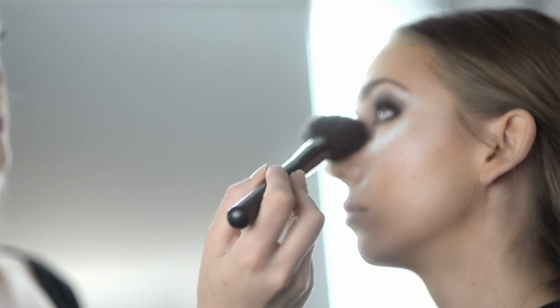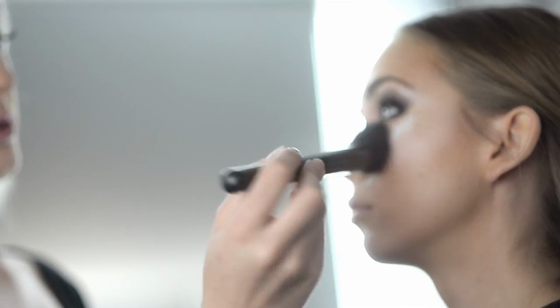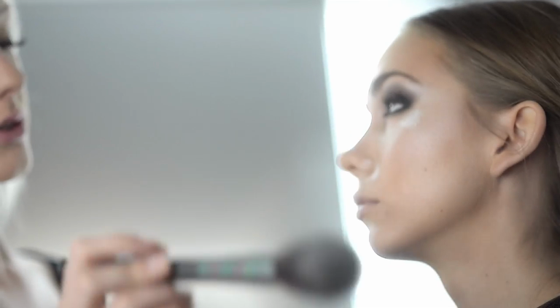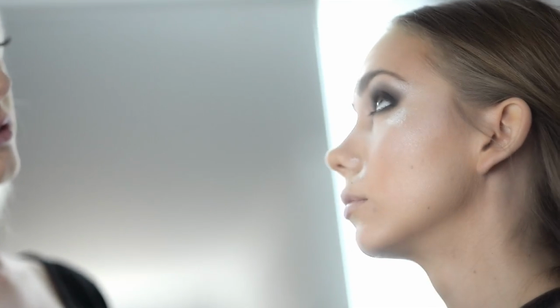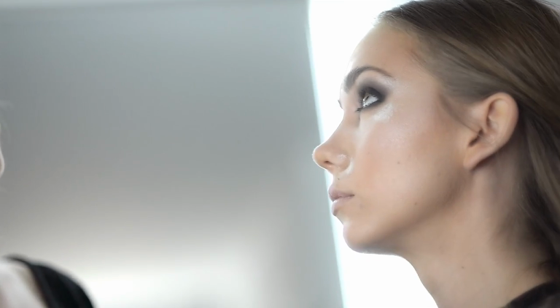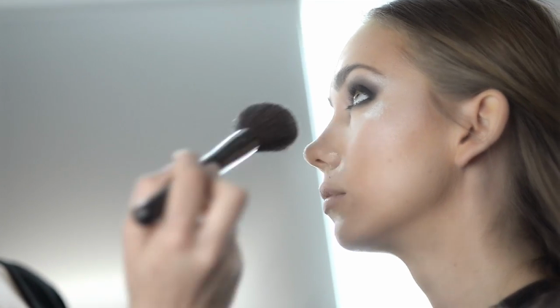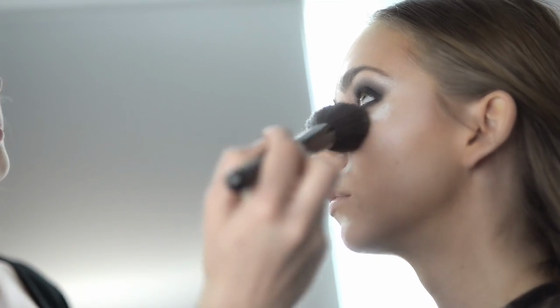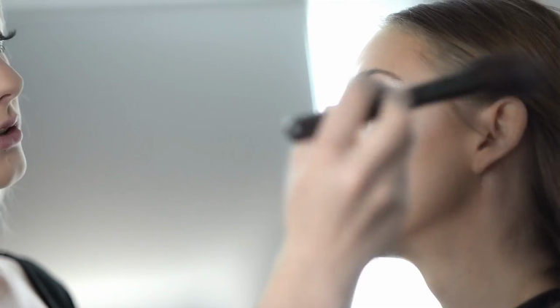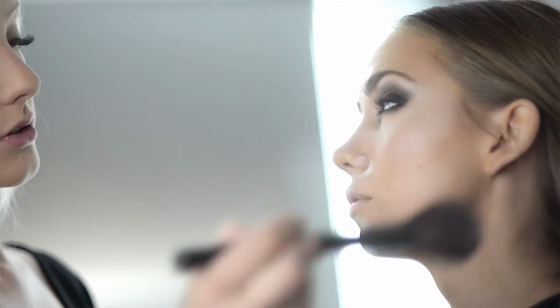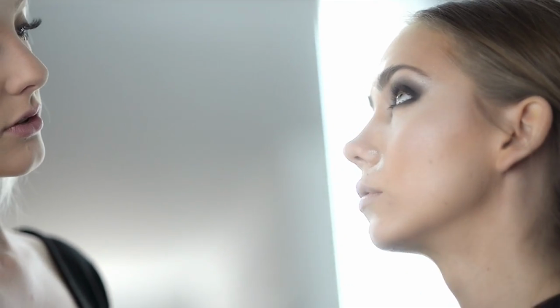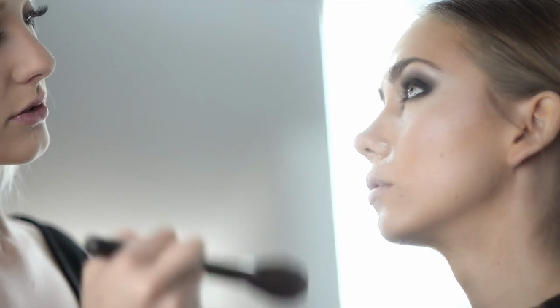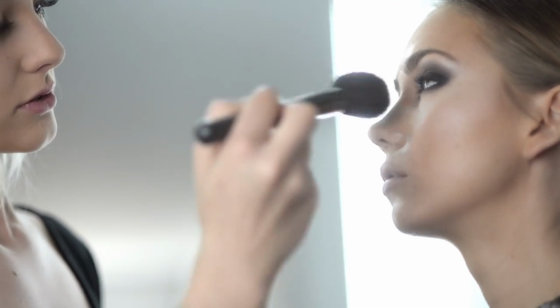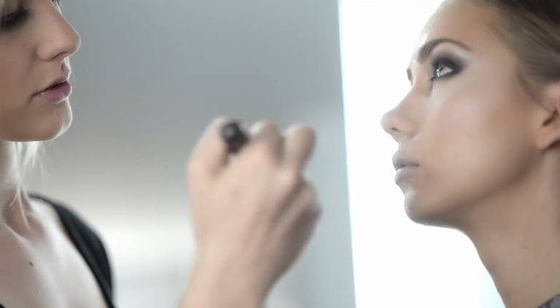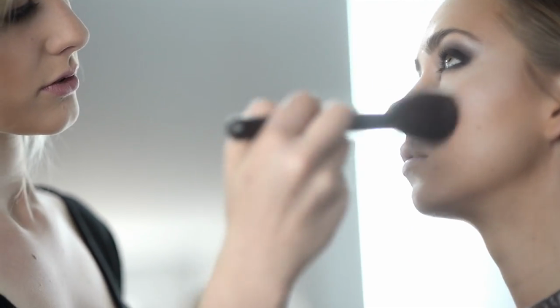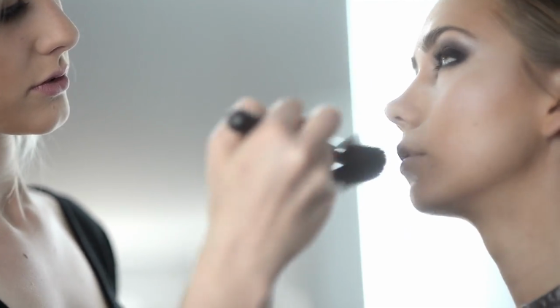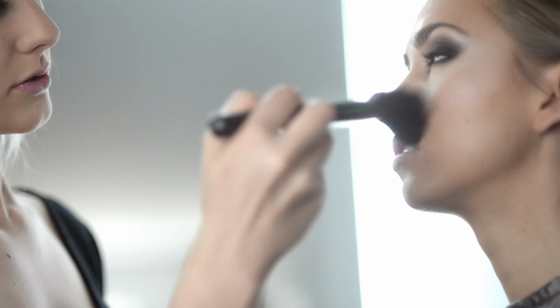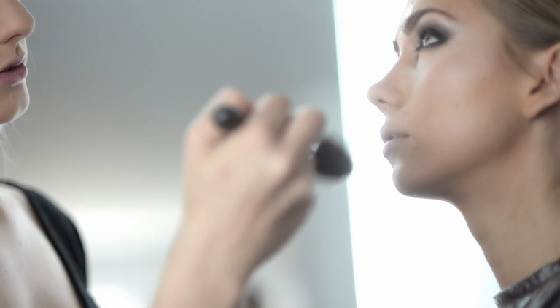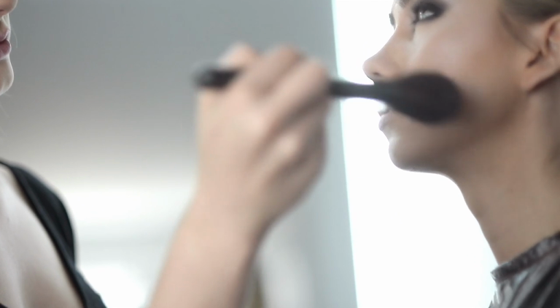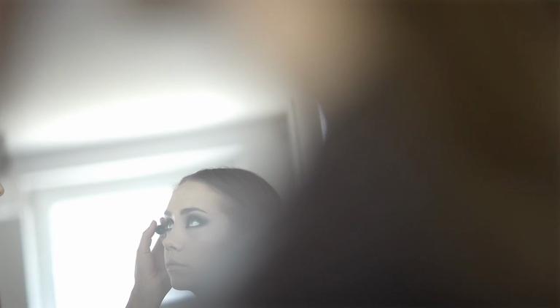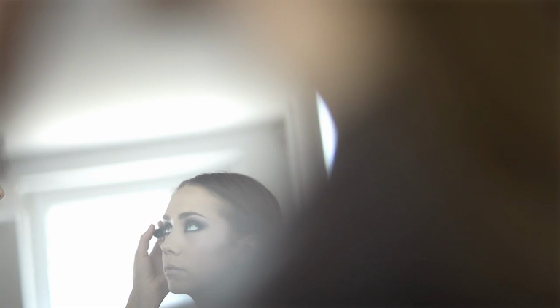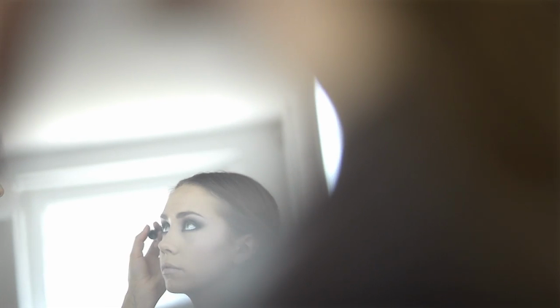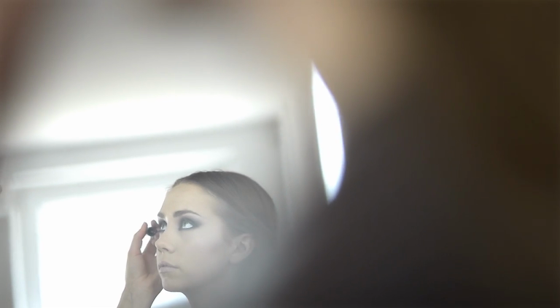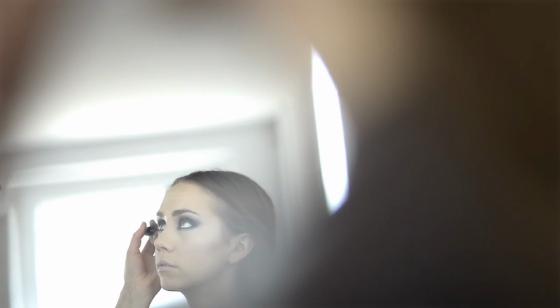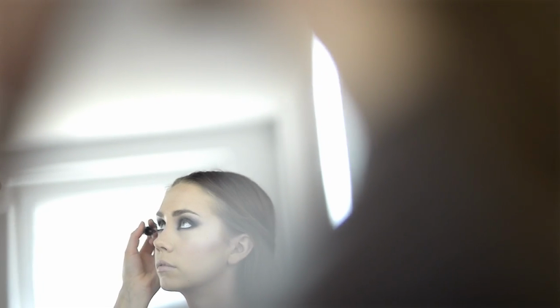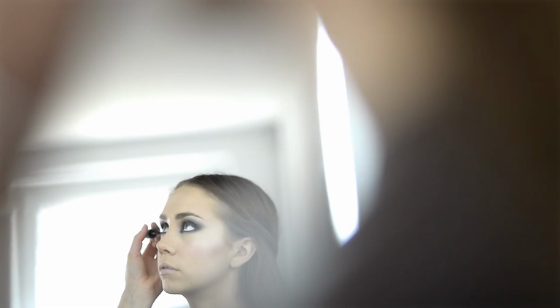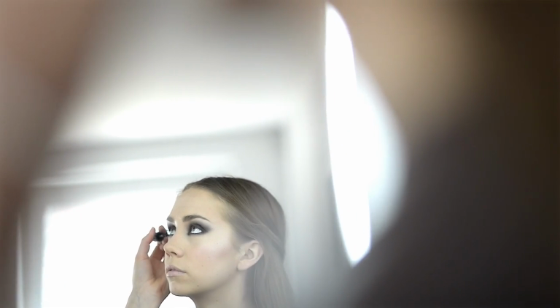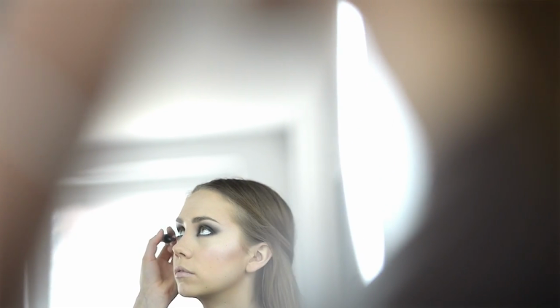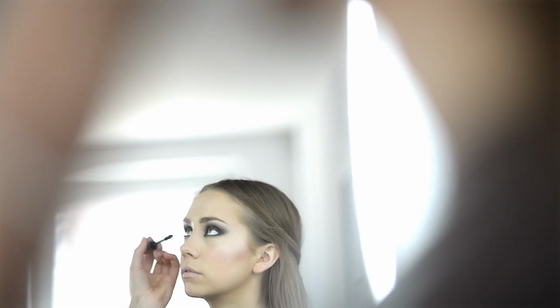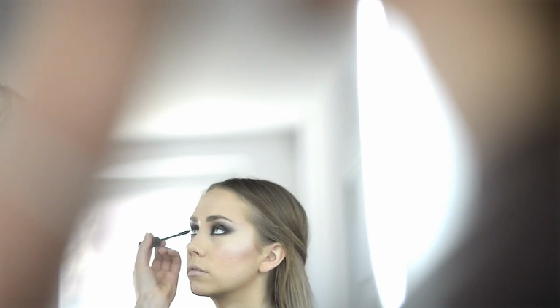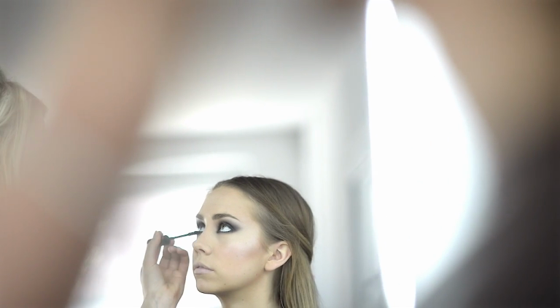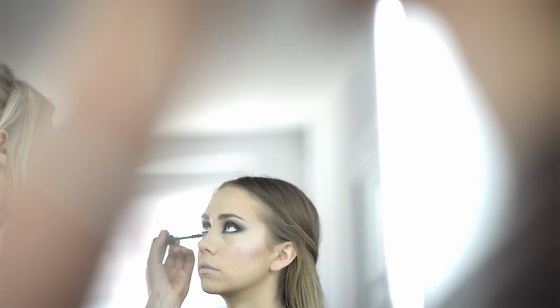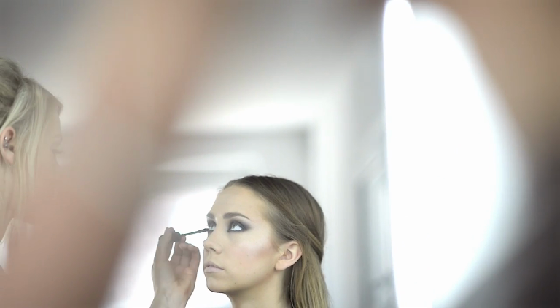Remove the transparent loose powder with the number 12 powder brush. Apply the Makiage Volume and Length Mascara on your lower lashes.